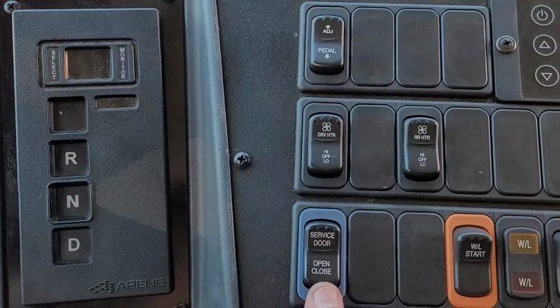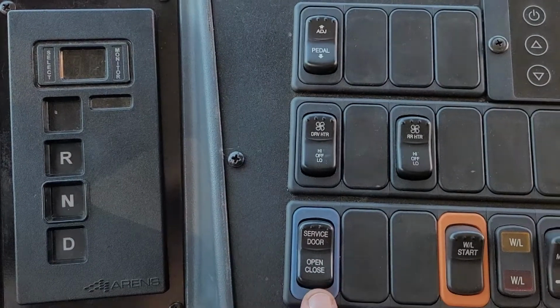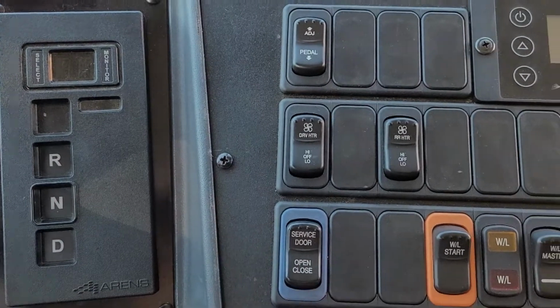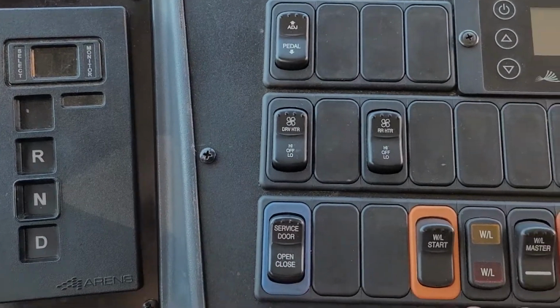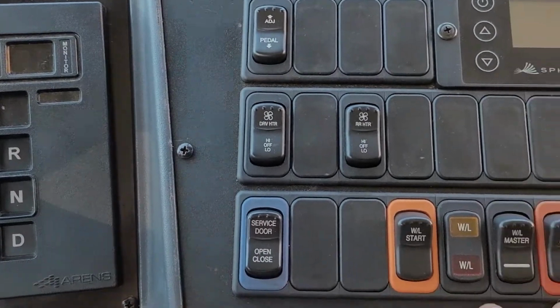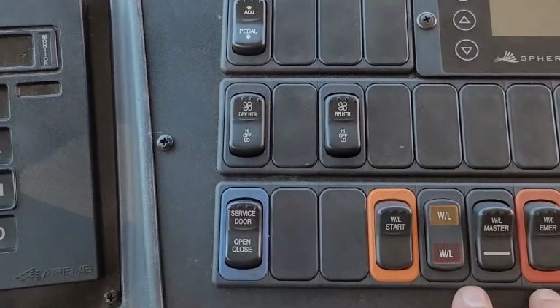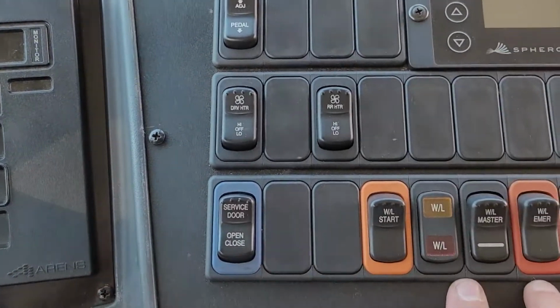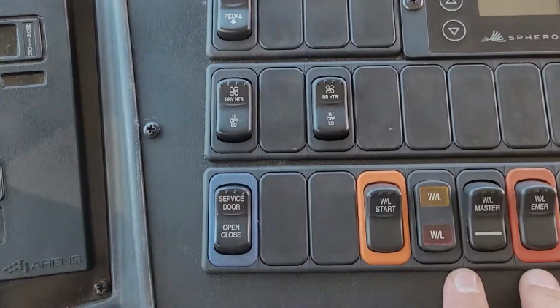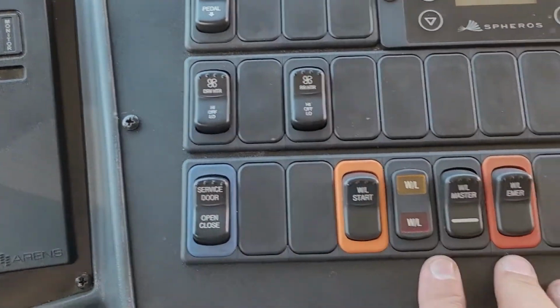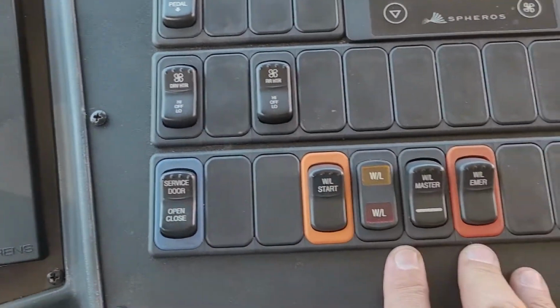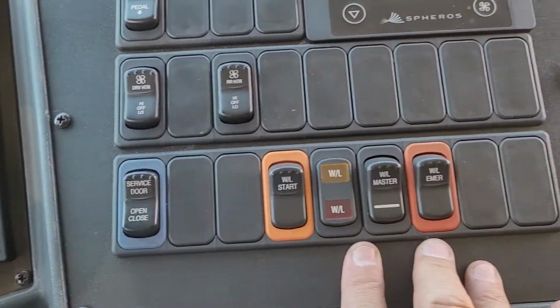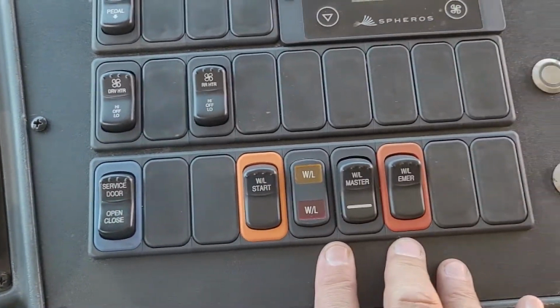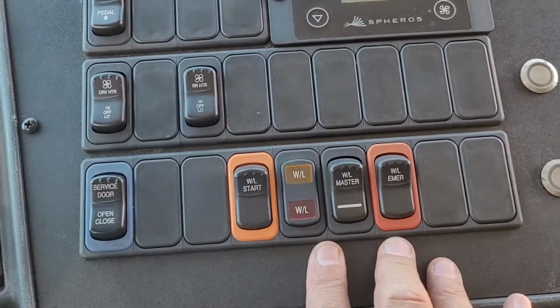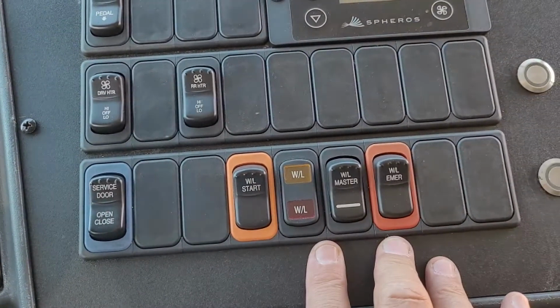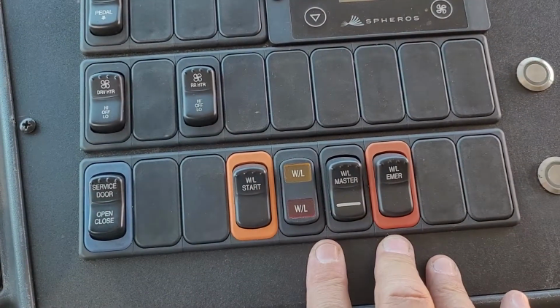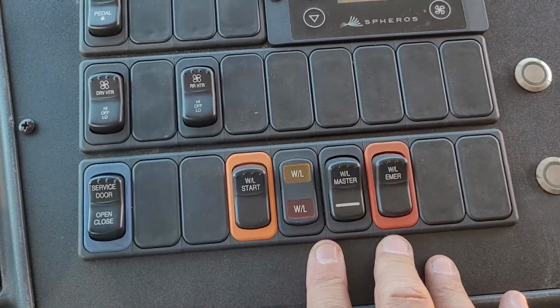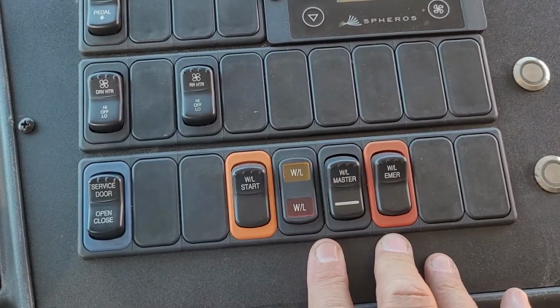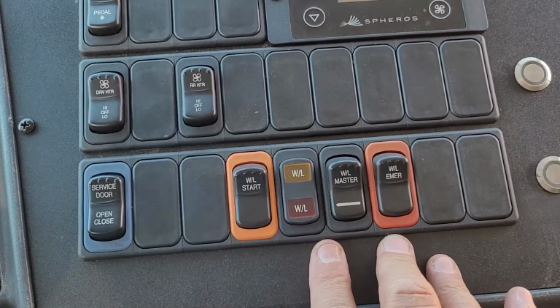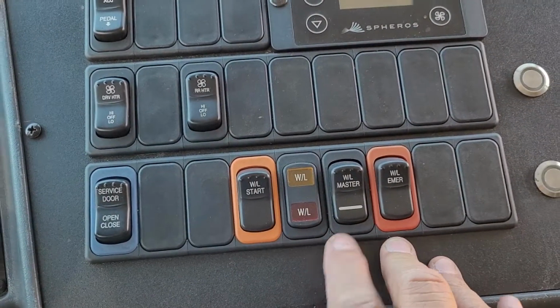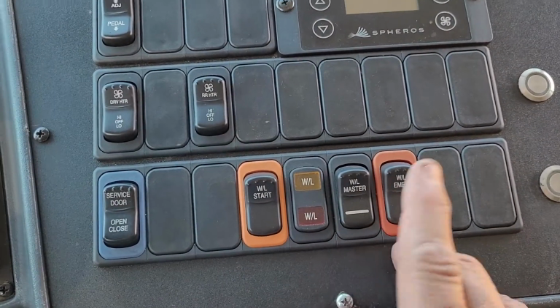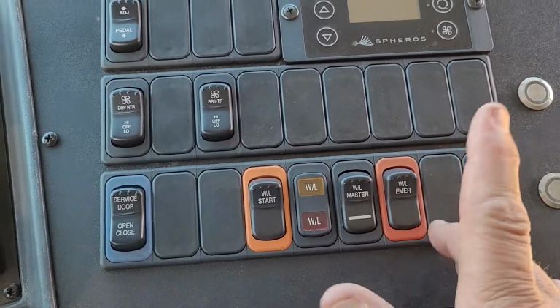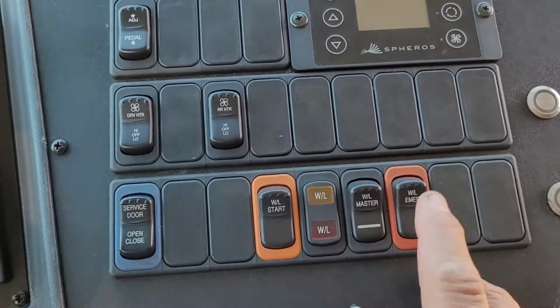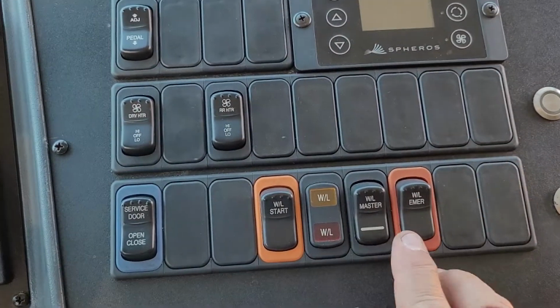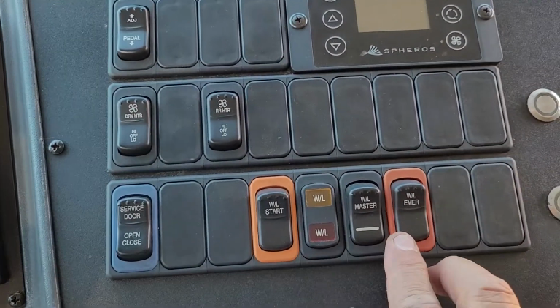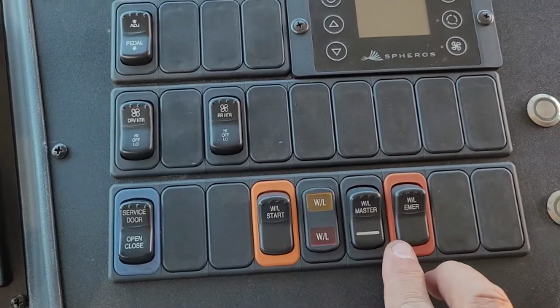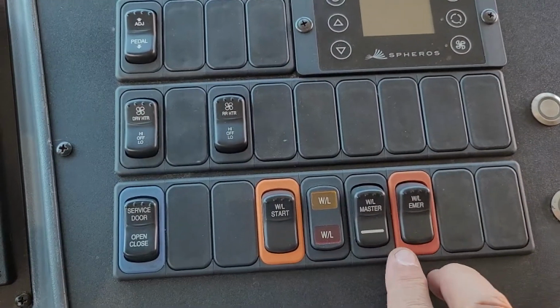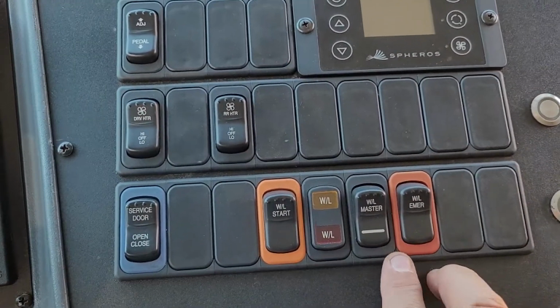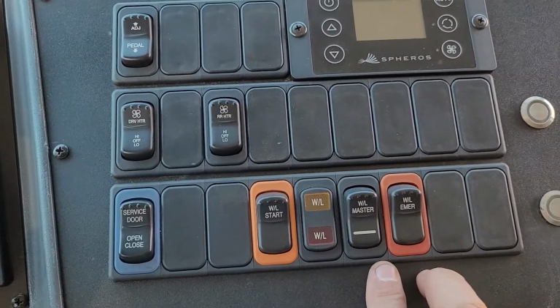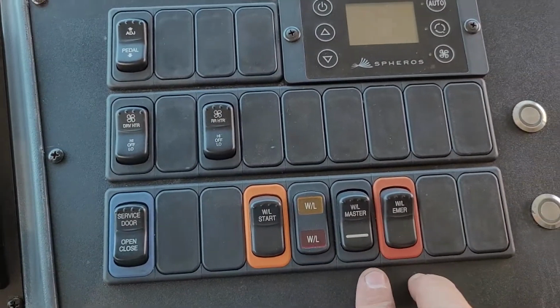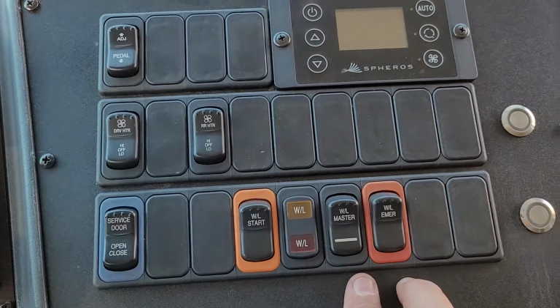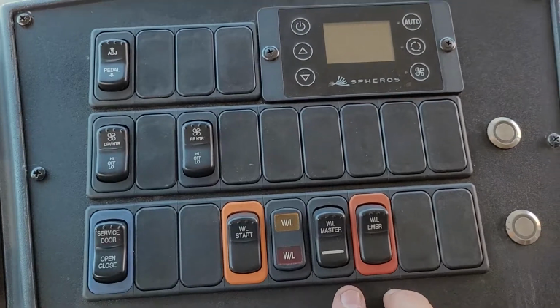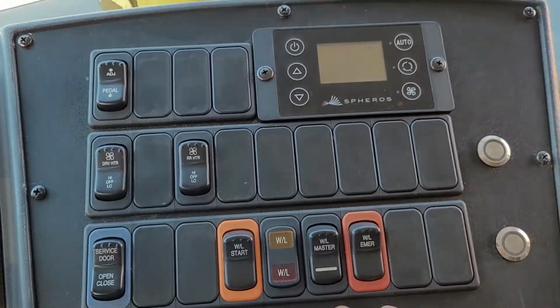We have driver heaters, service door, the advance warning — you know, the ambers and the red lights for crossing kids.